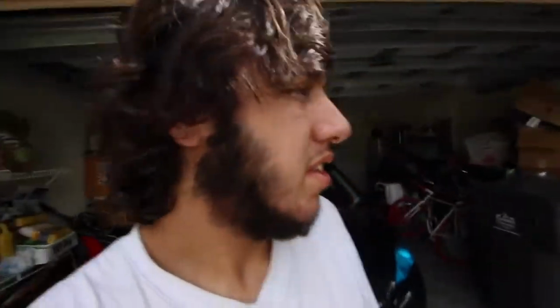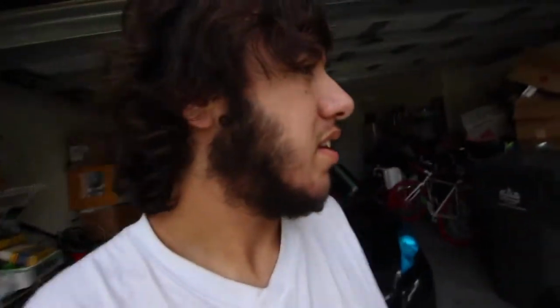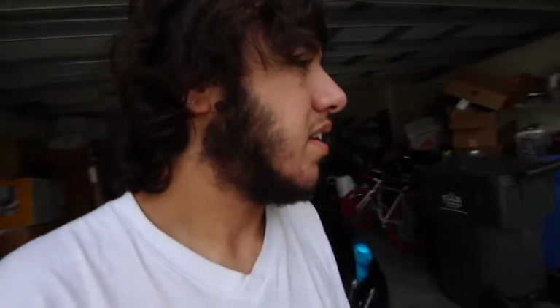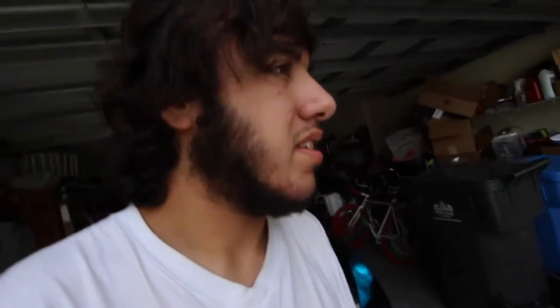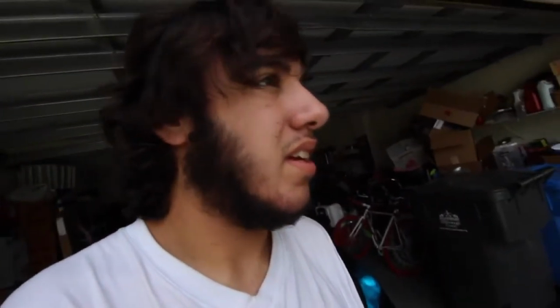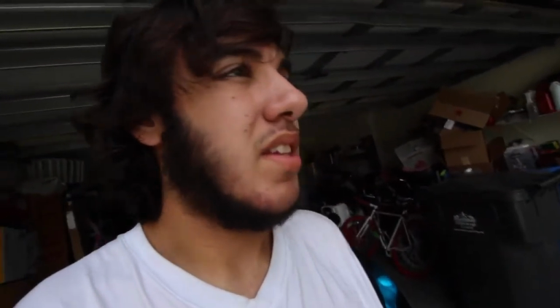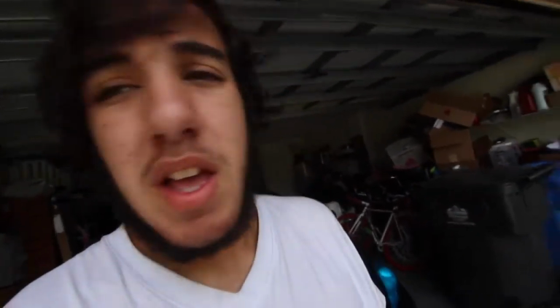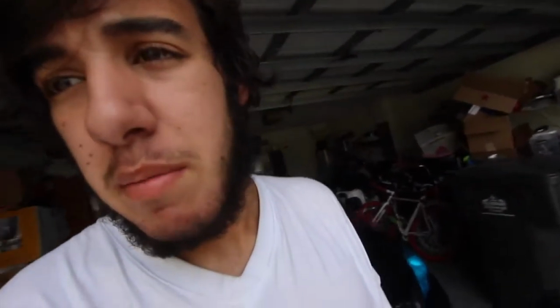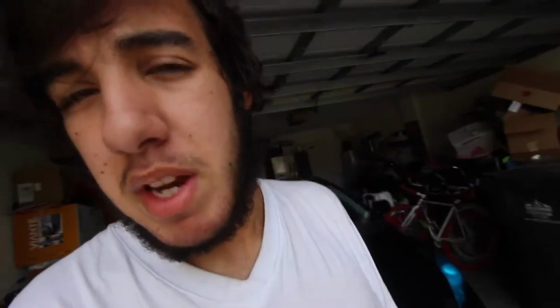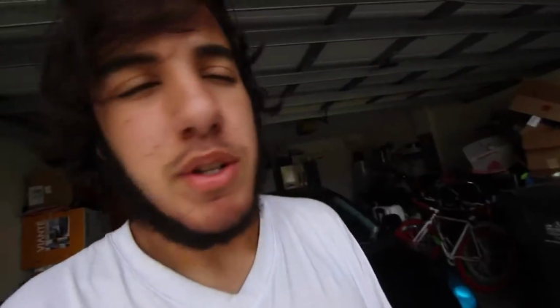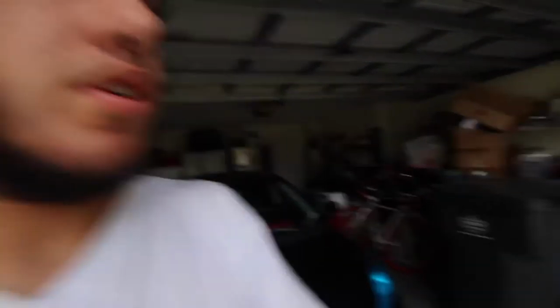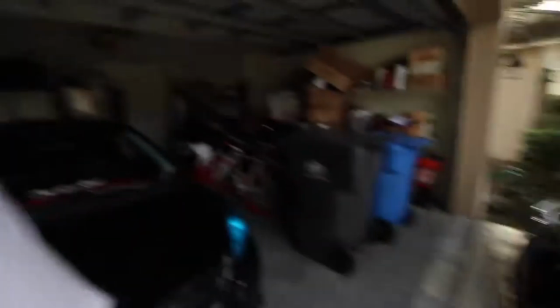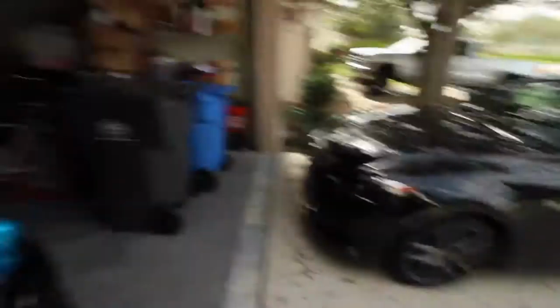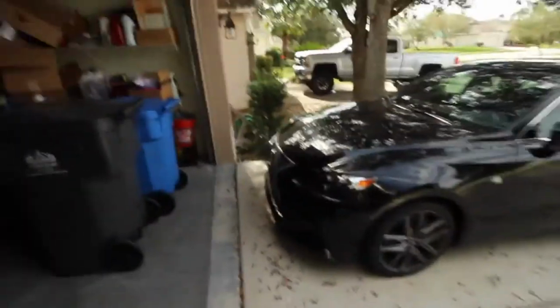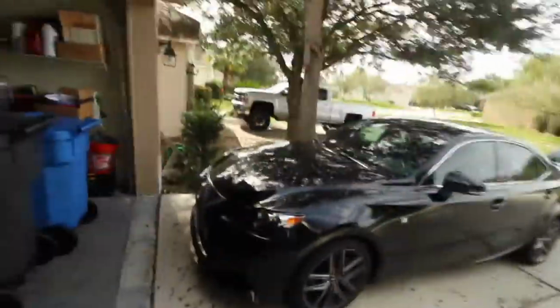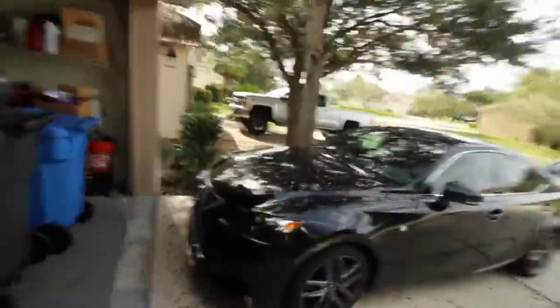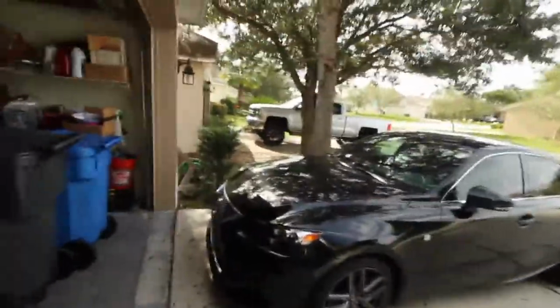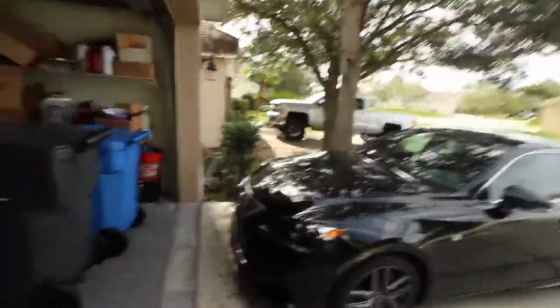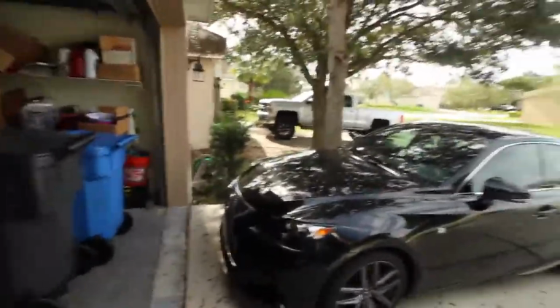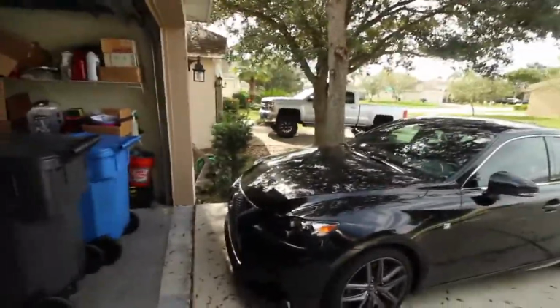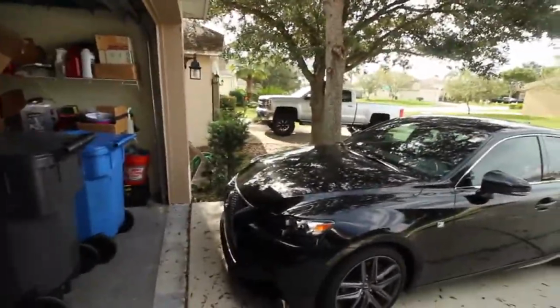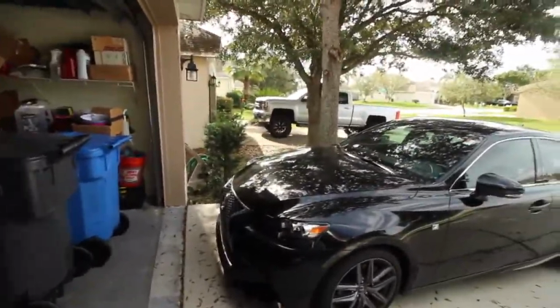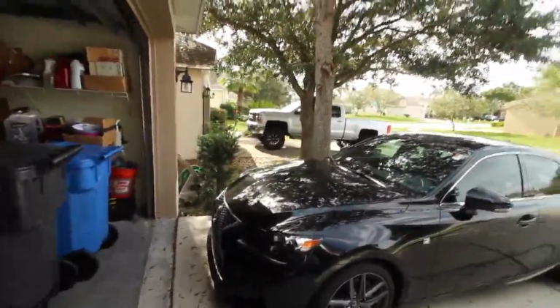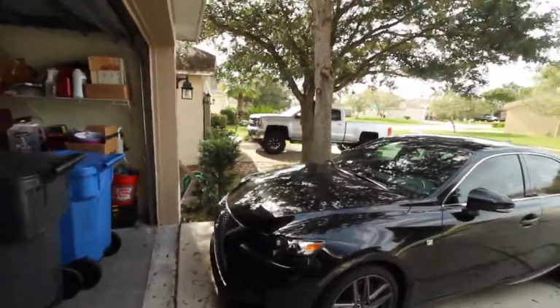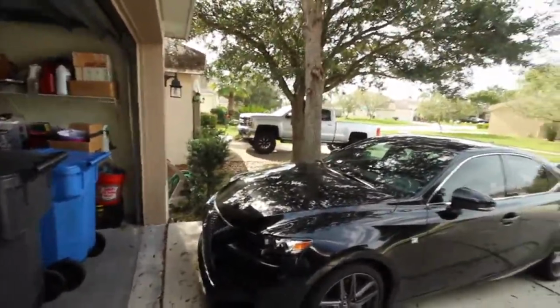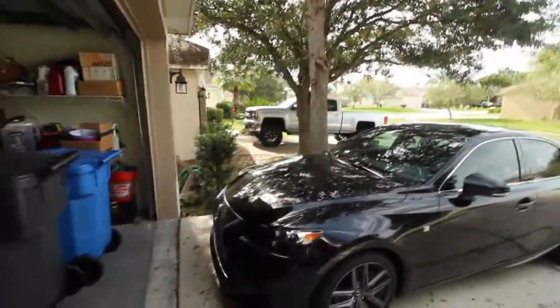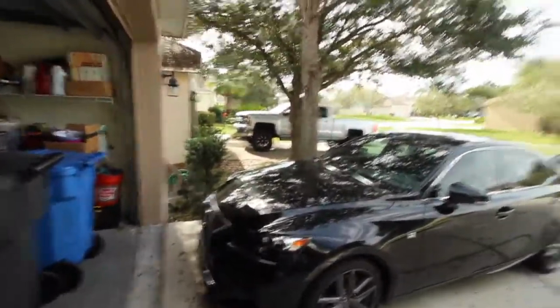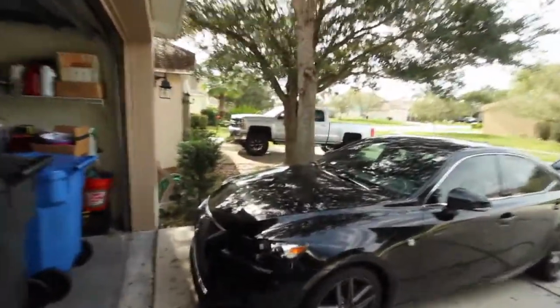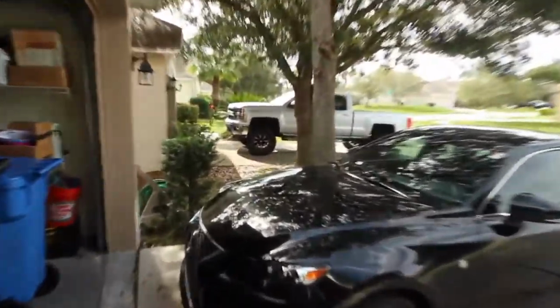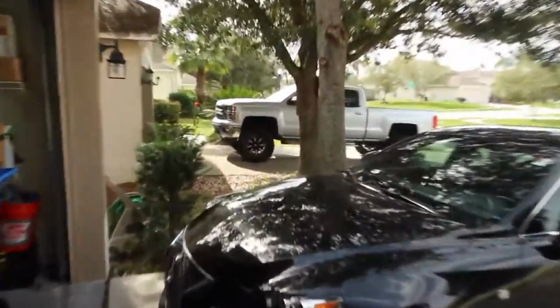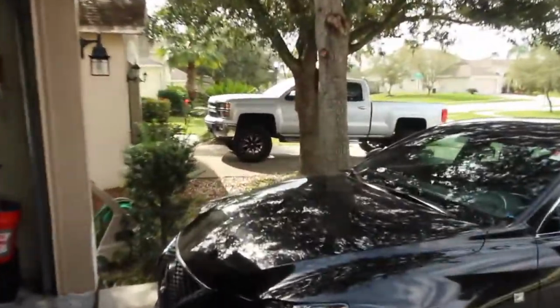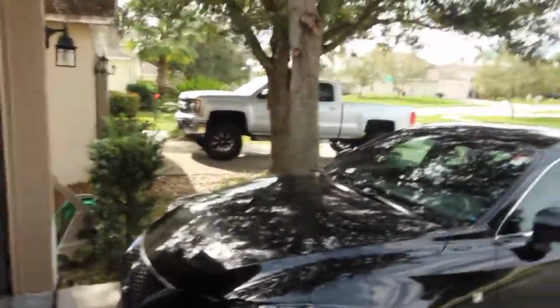That's nice — my neighbor's truck. It's a lifted Silverado.